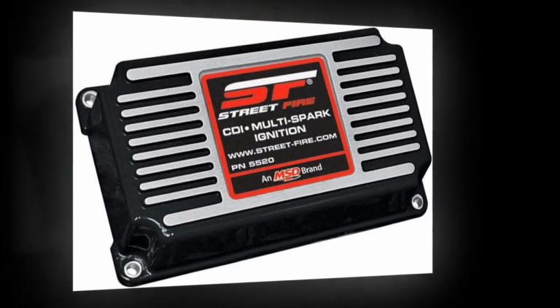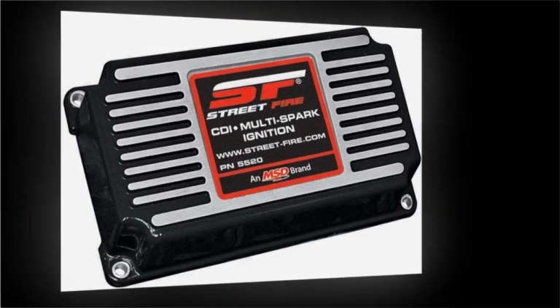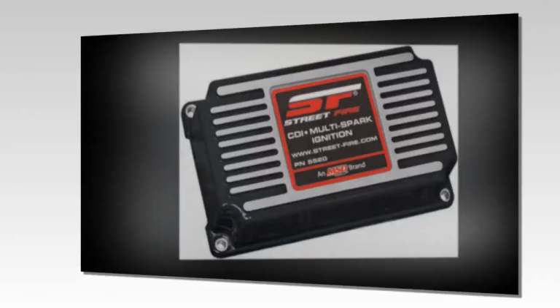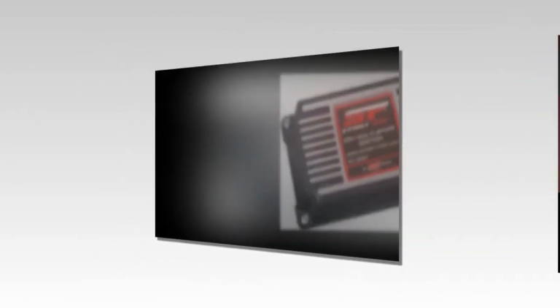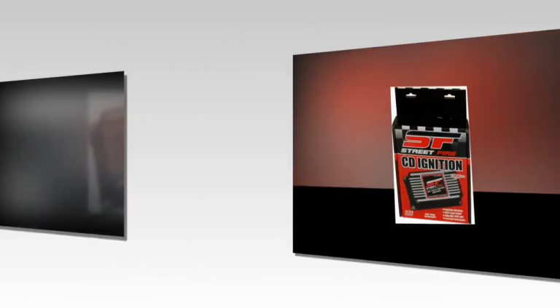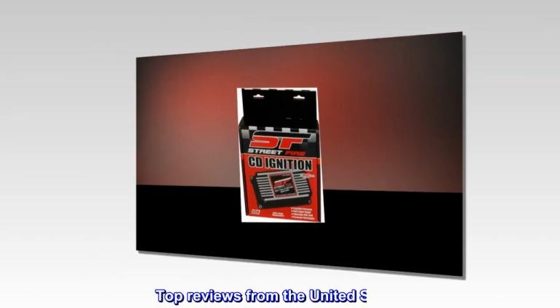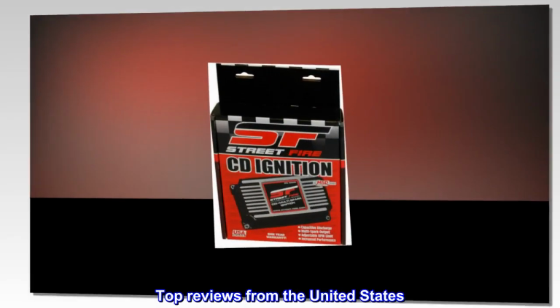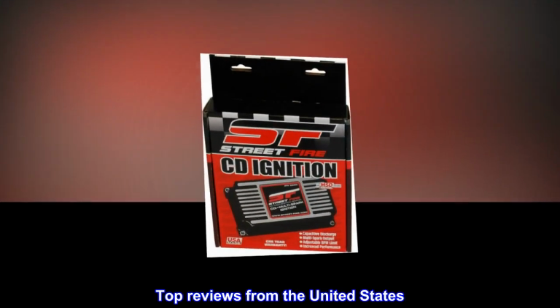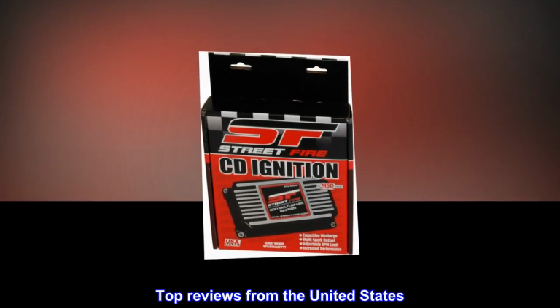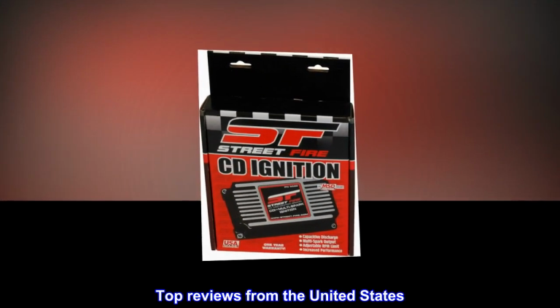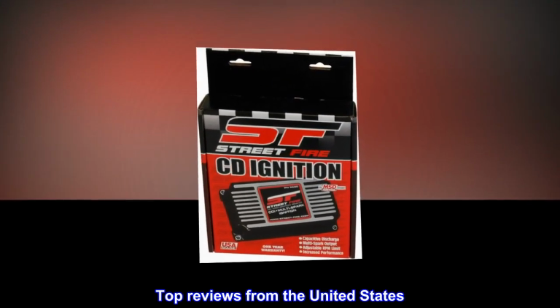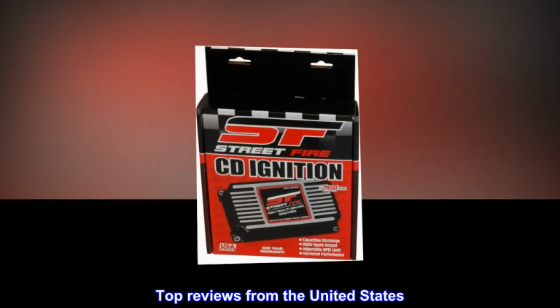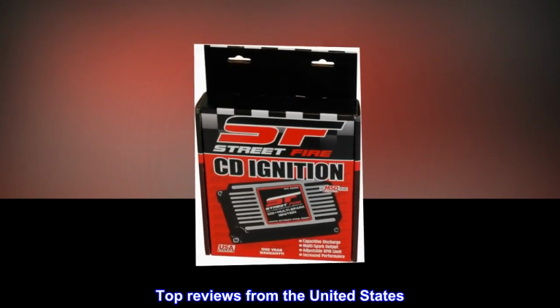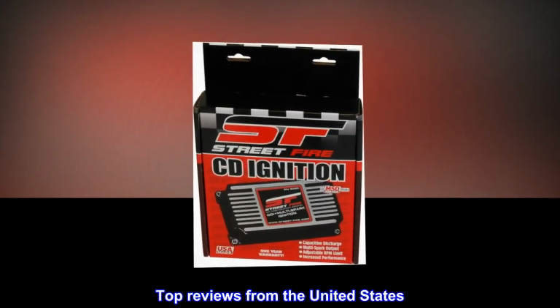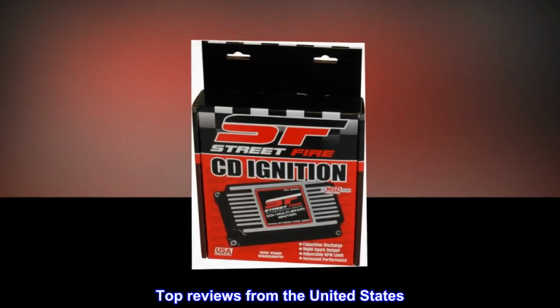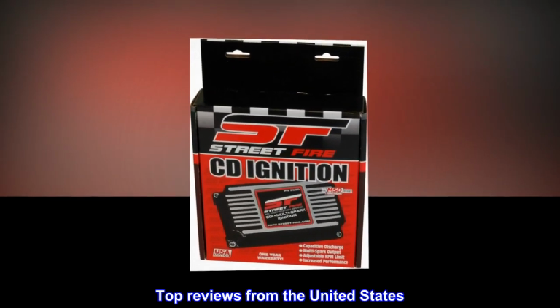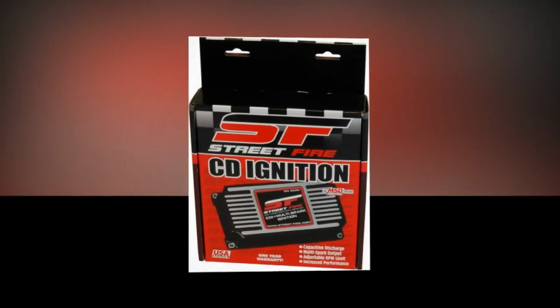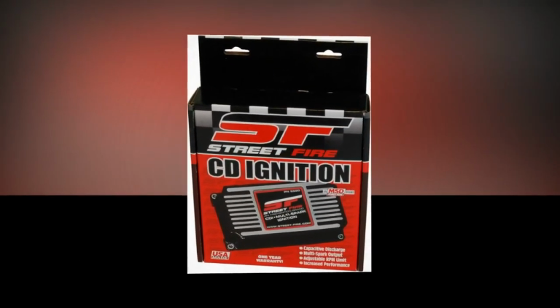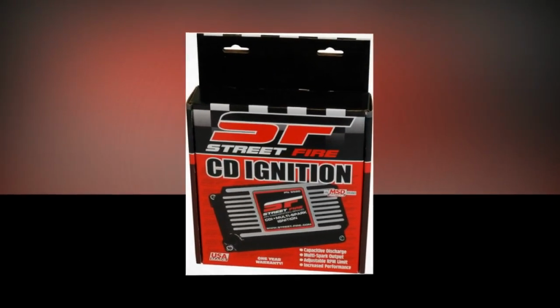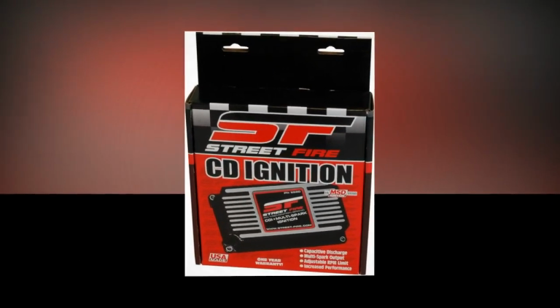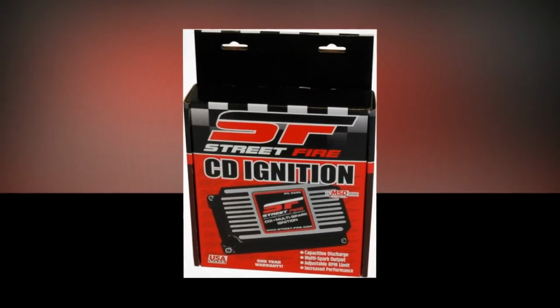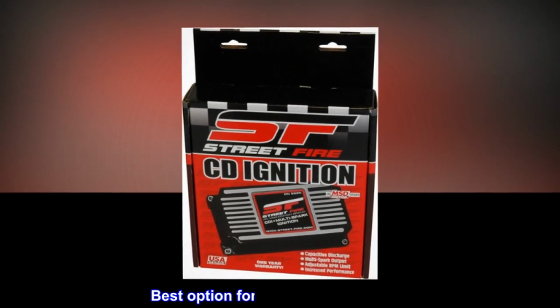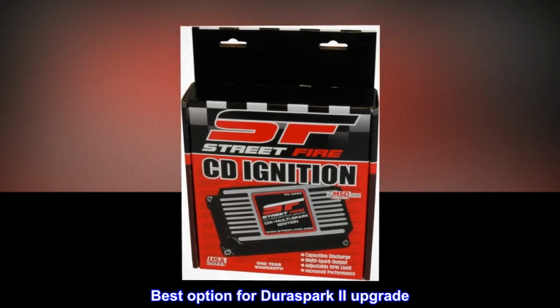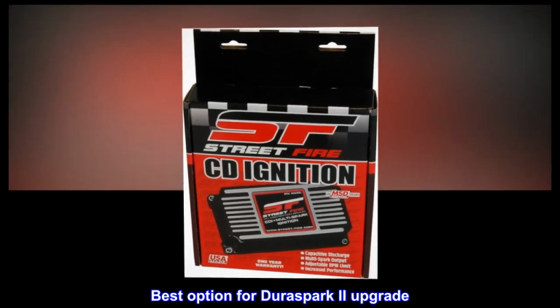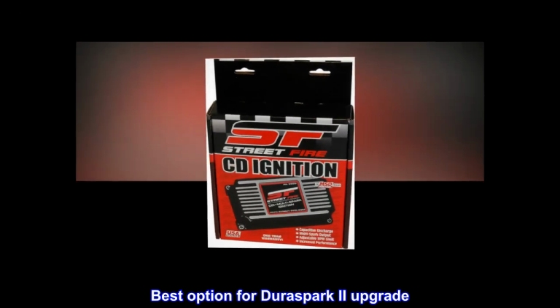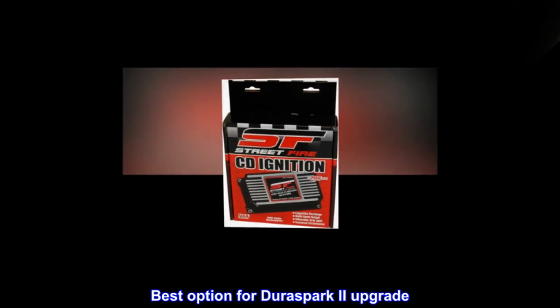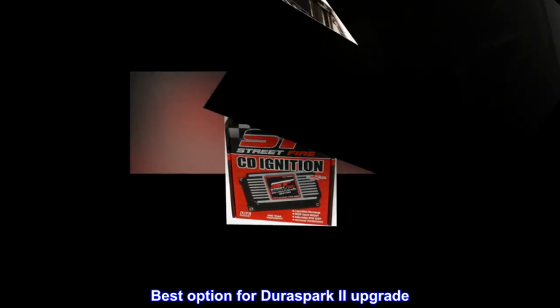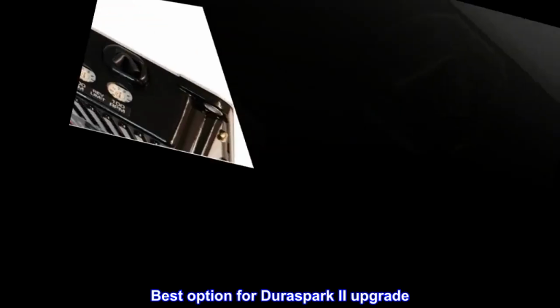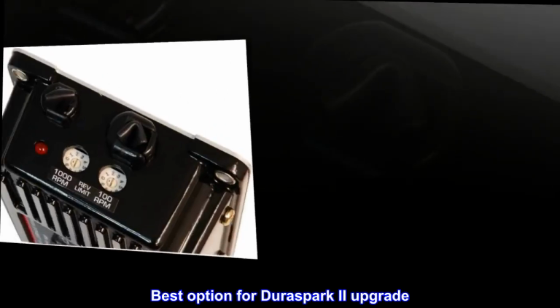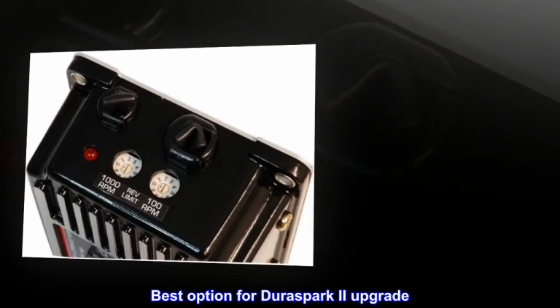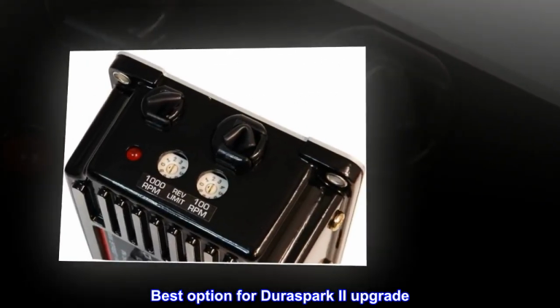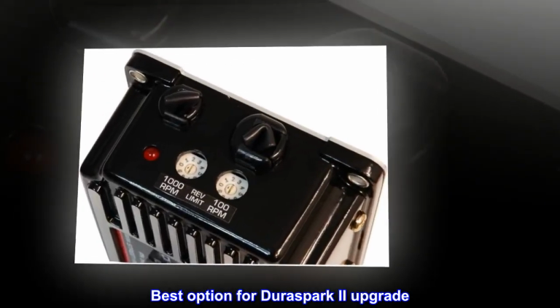Top reviews from the United States — Best option for DuraSpark 2 upgrade.